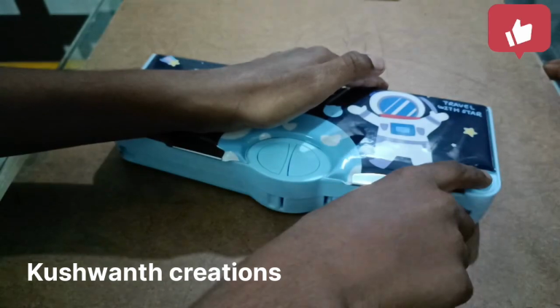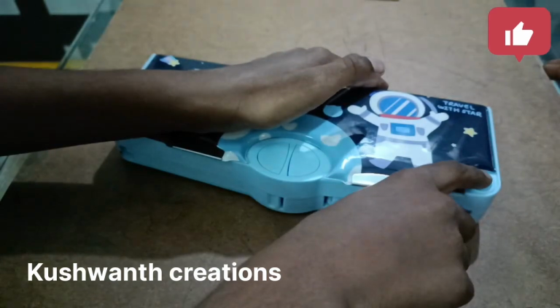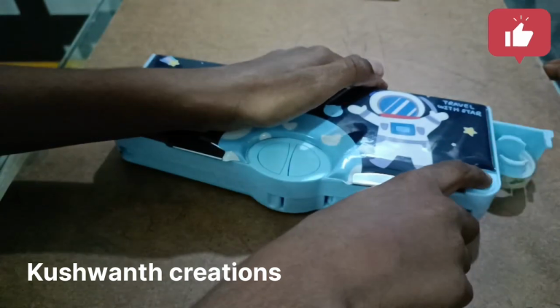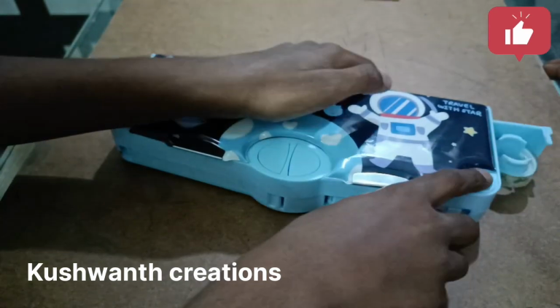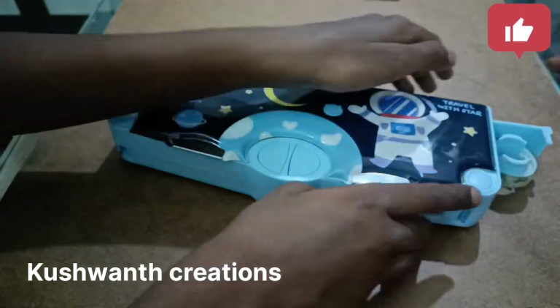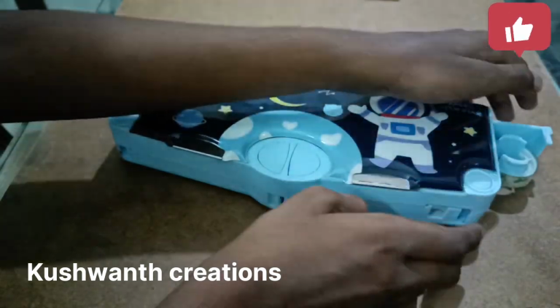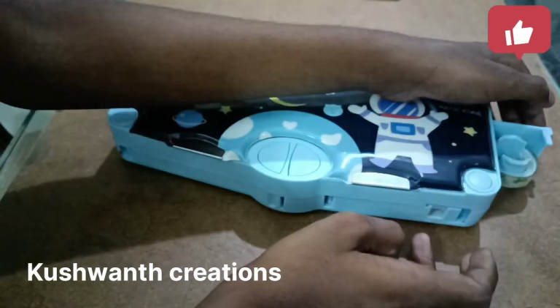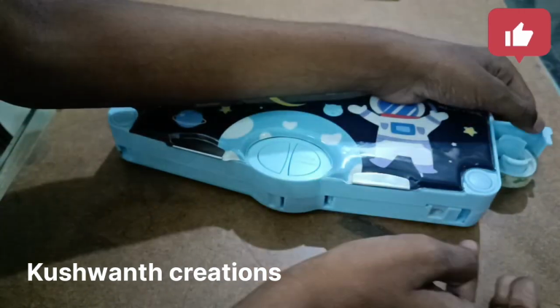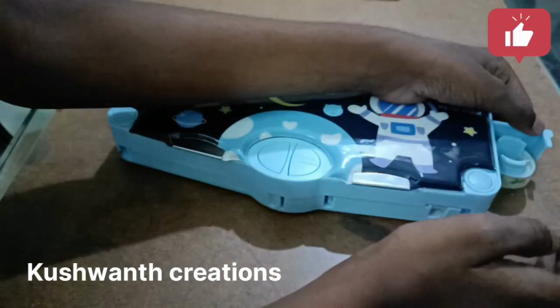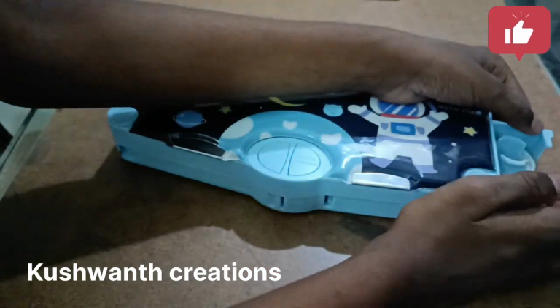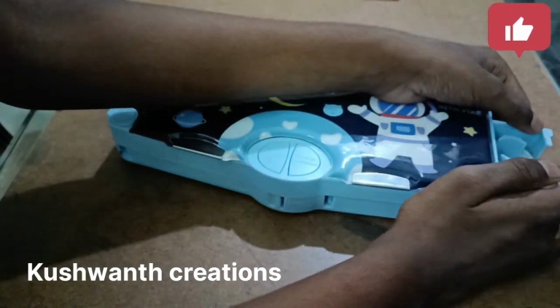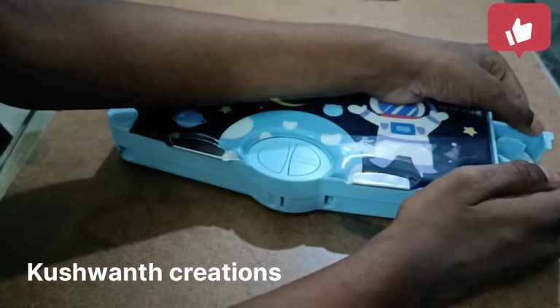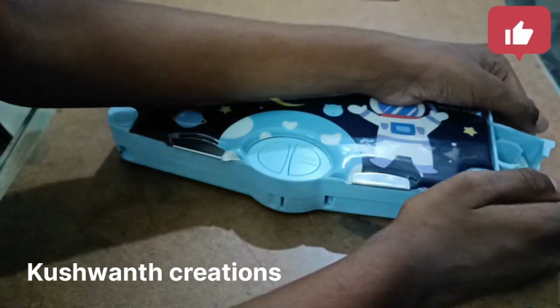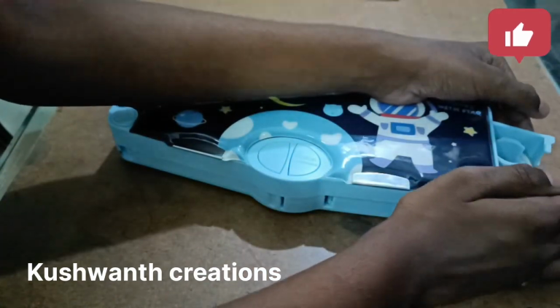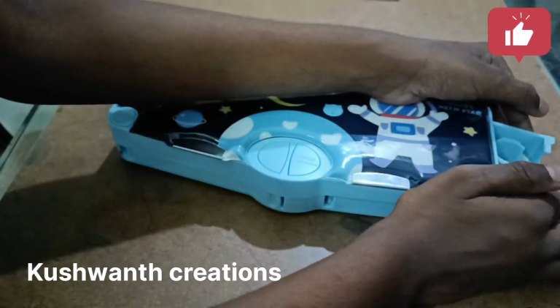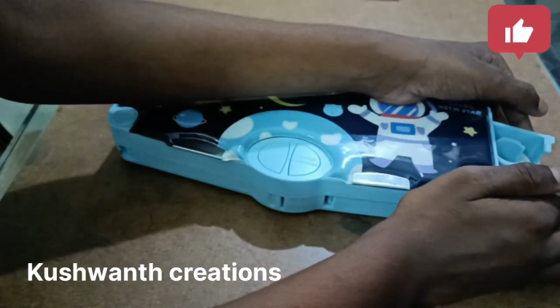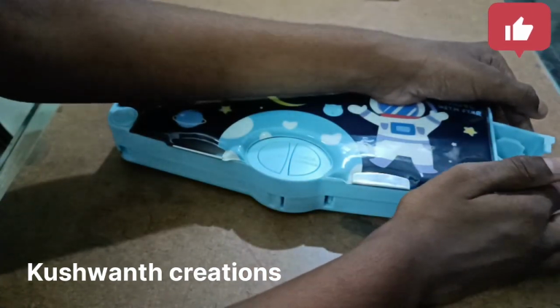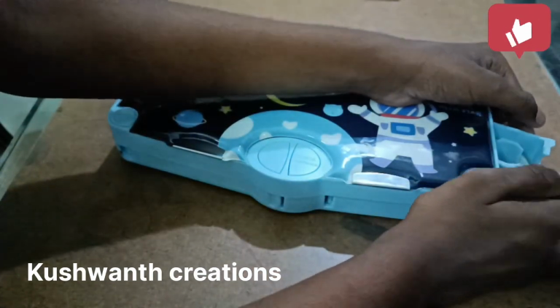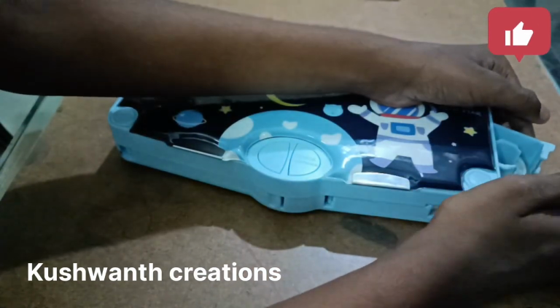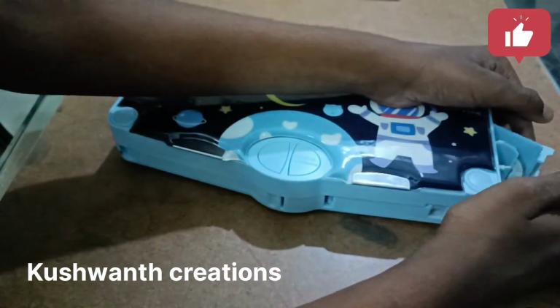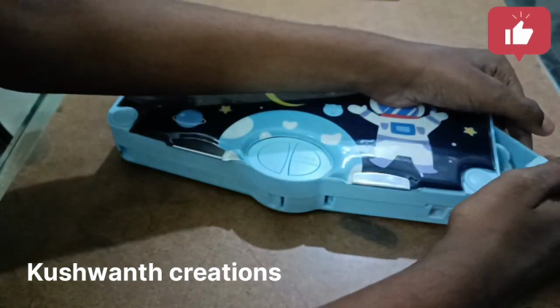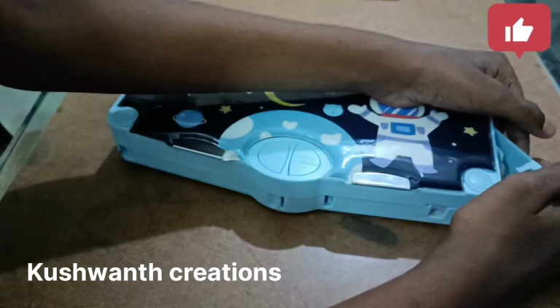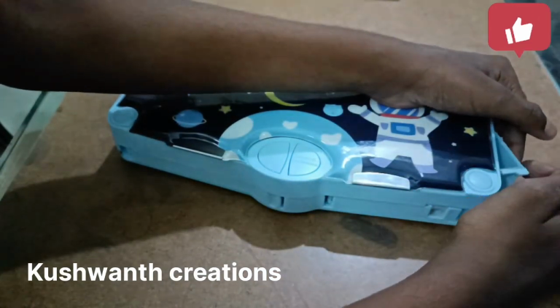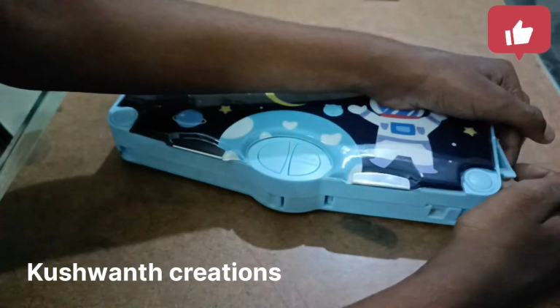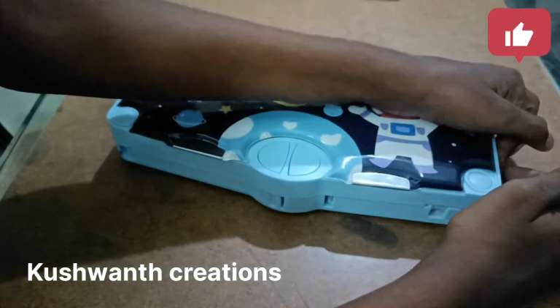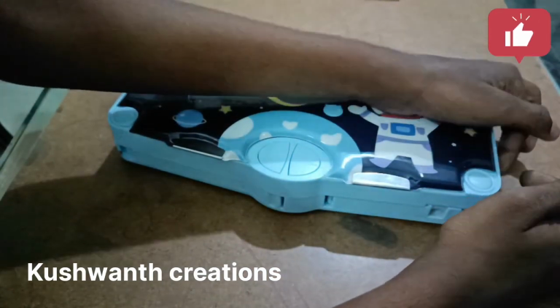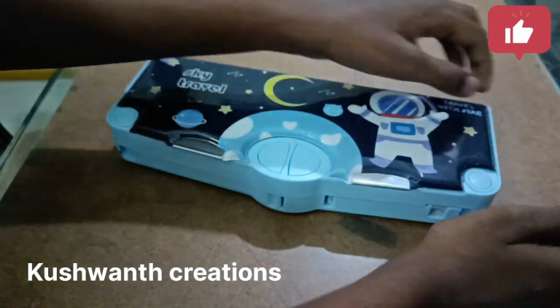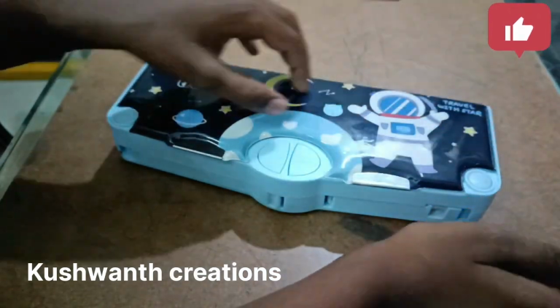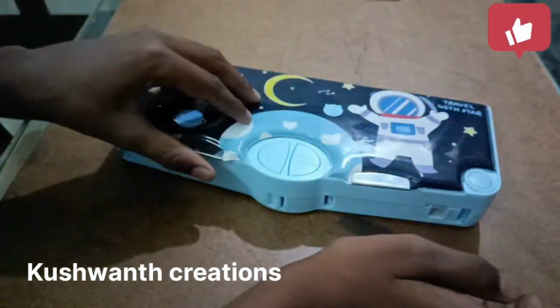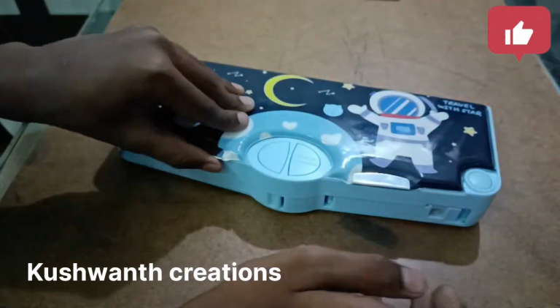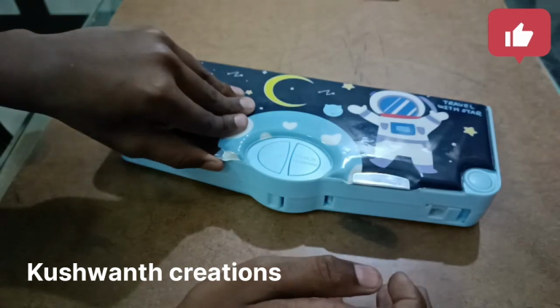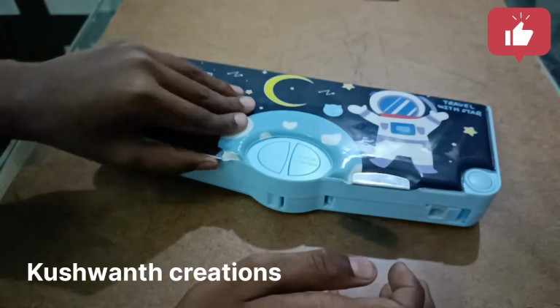Tape. If any paper will tear, you can stick the tape.